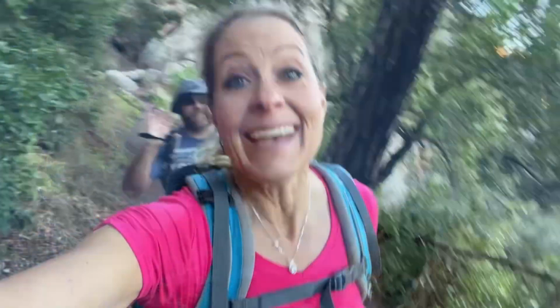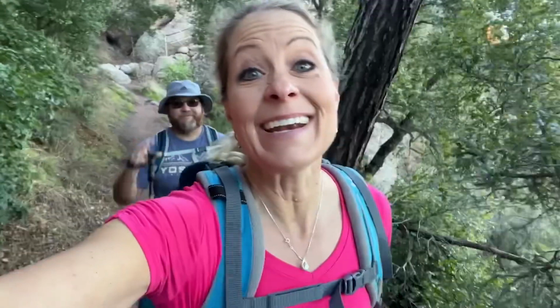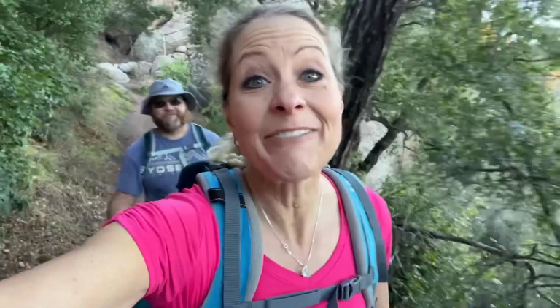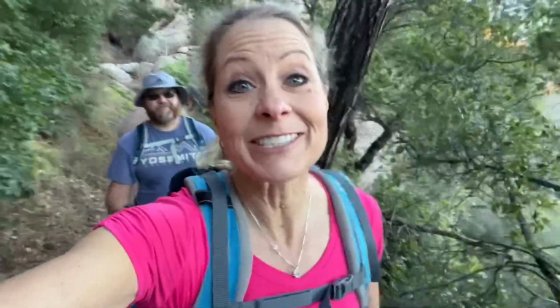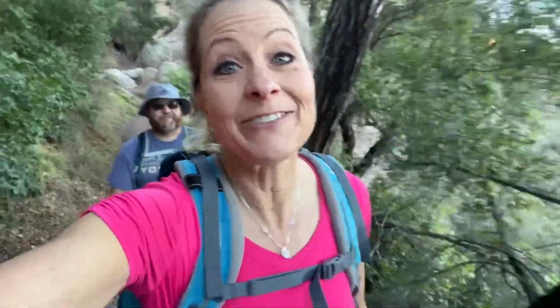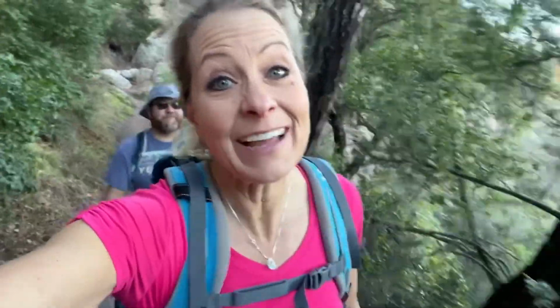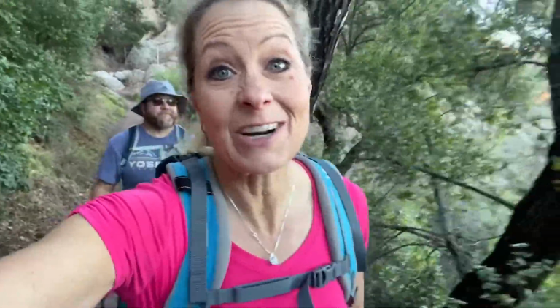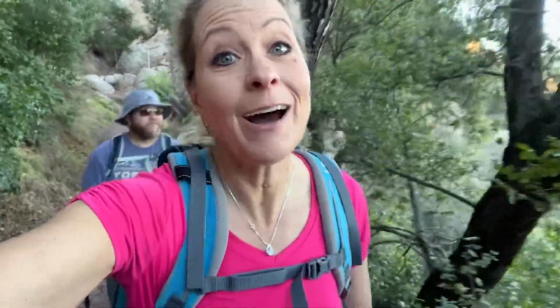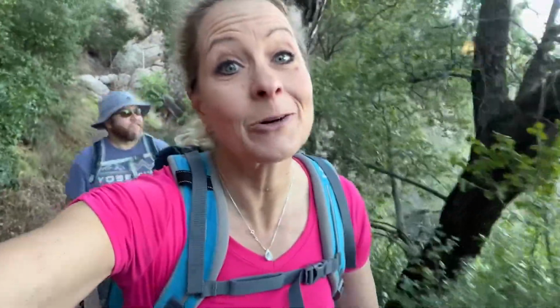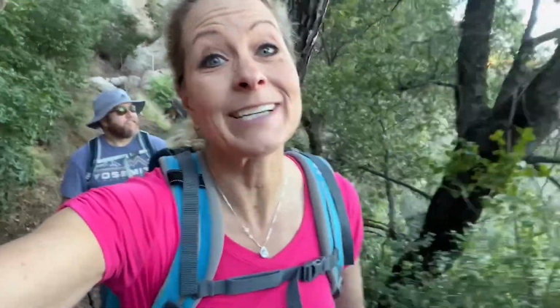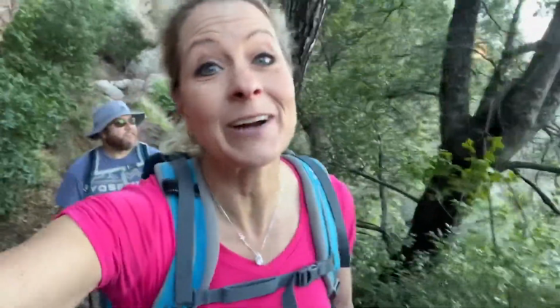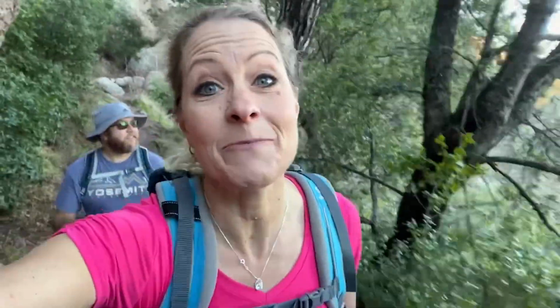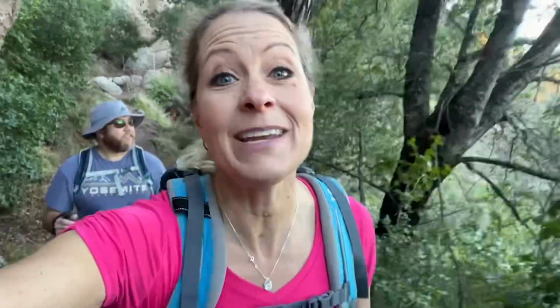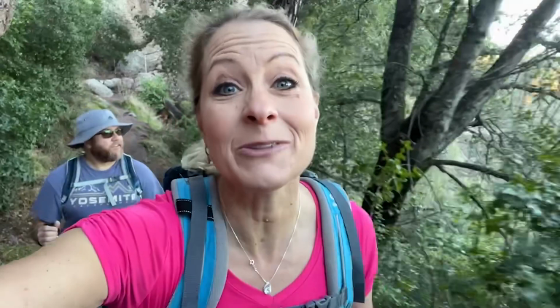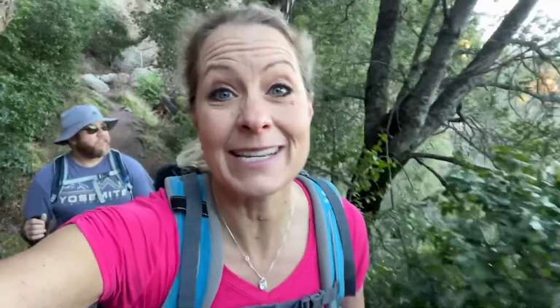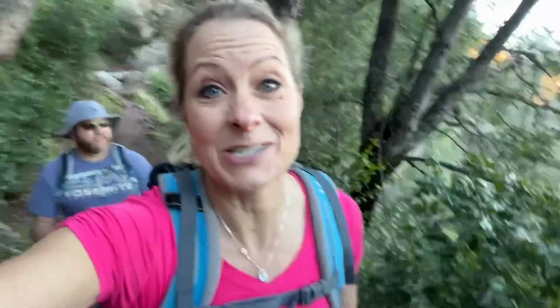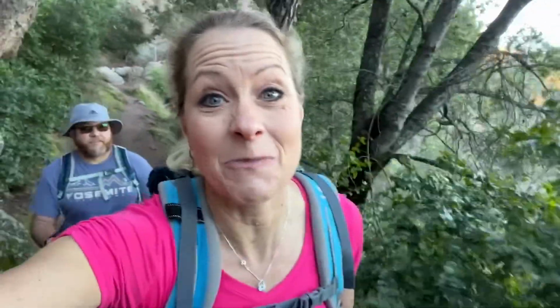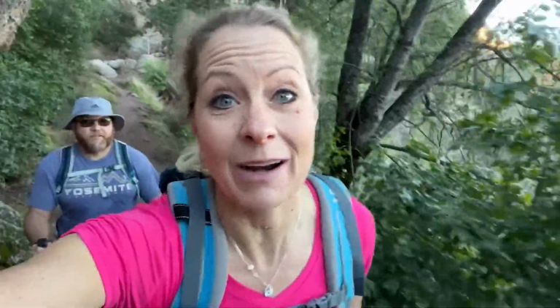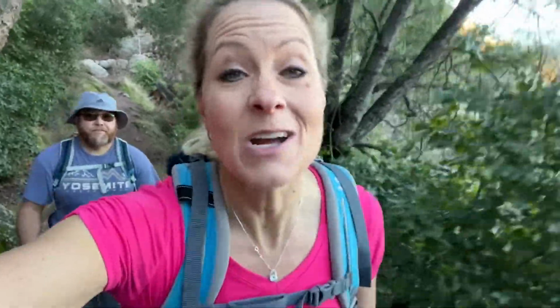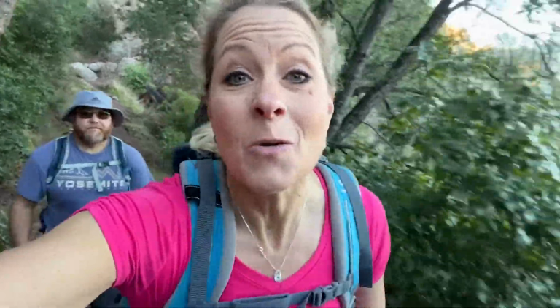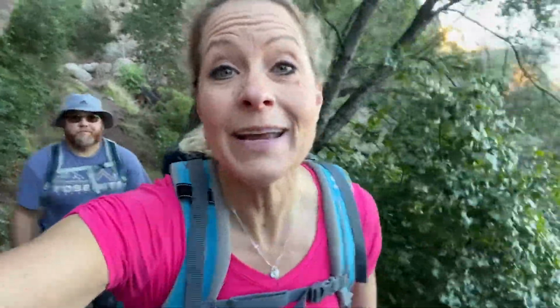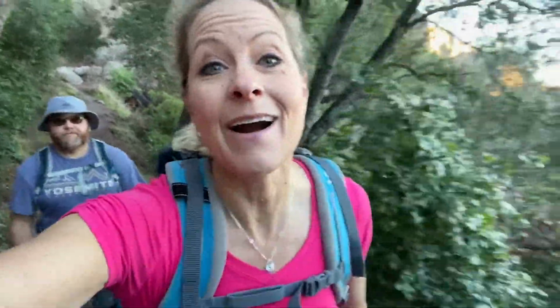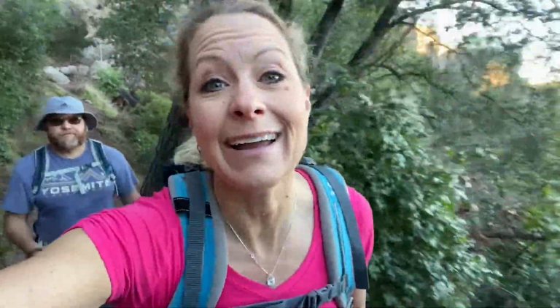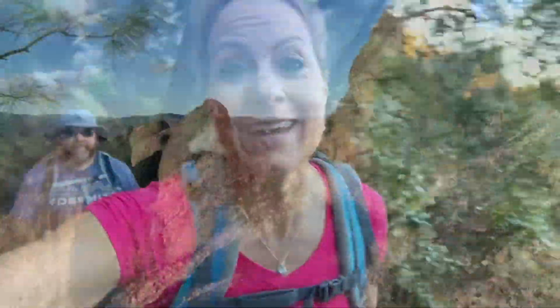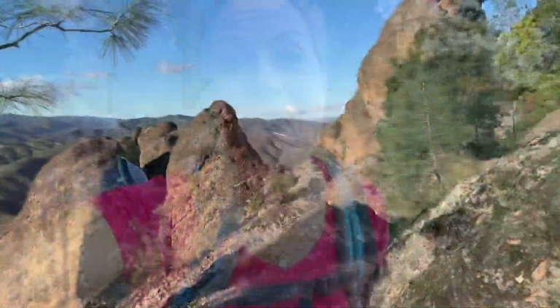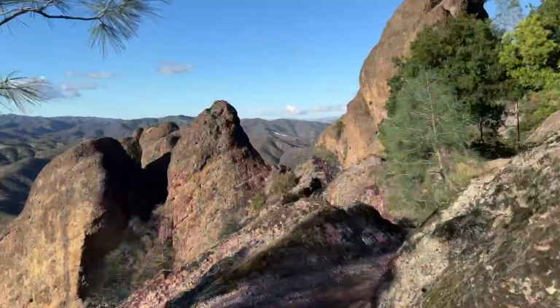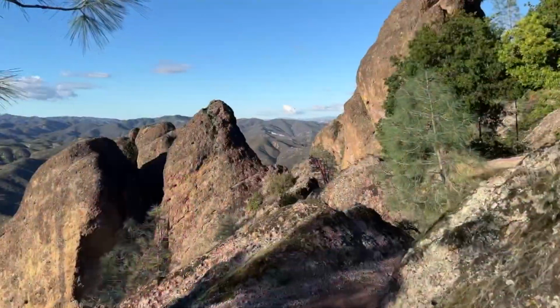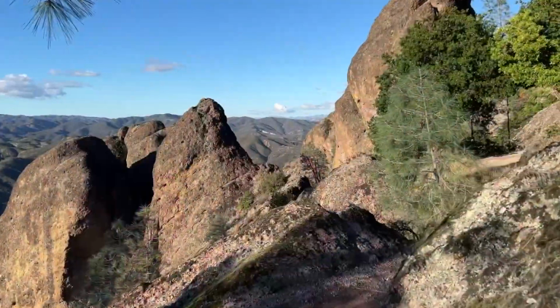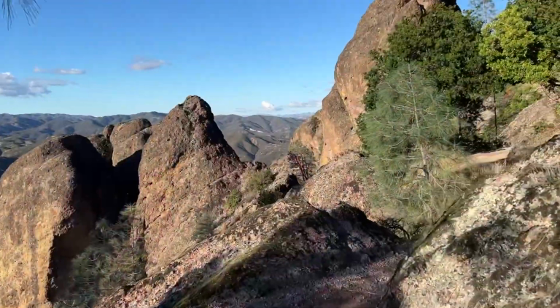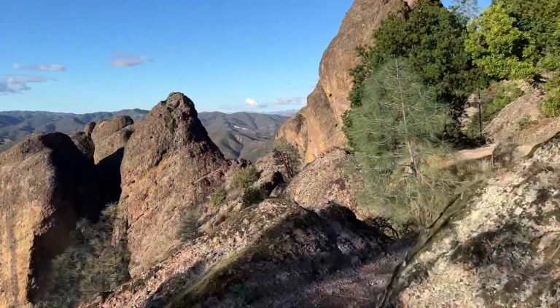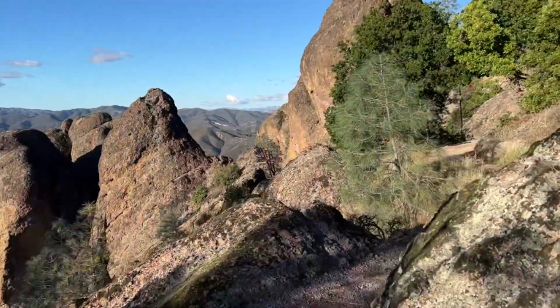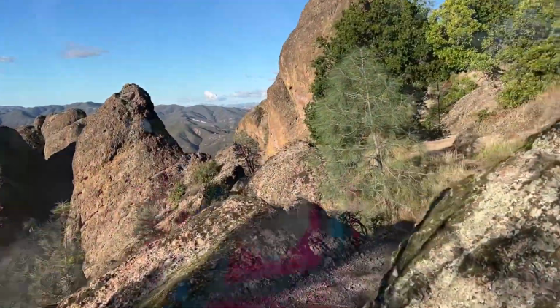In an effort to find the condors here at Pinnacles National Park, we are hiking on the High Peaks Trail.